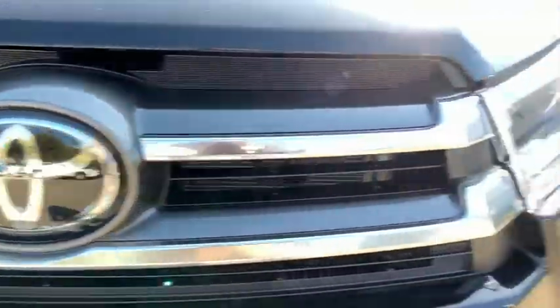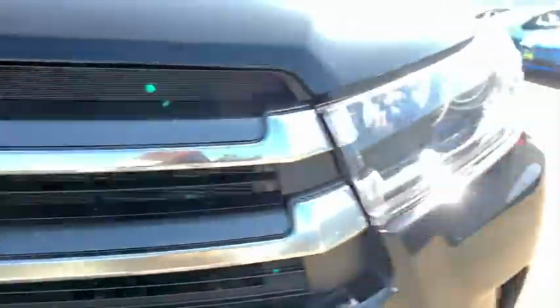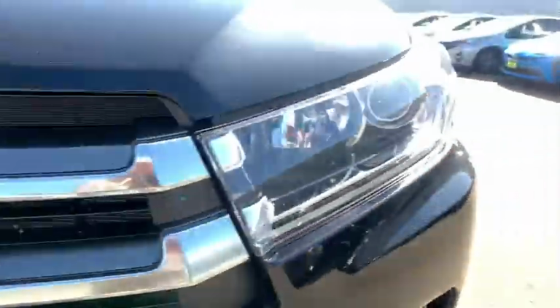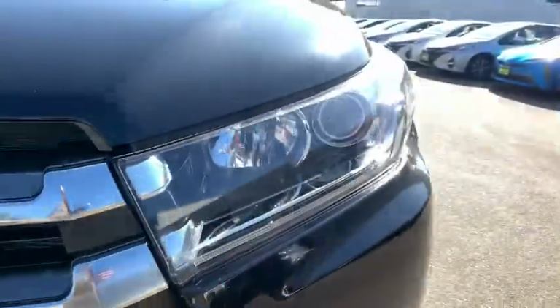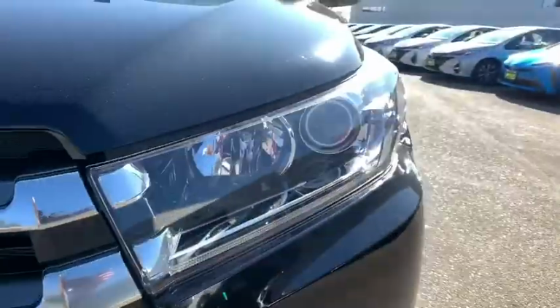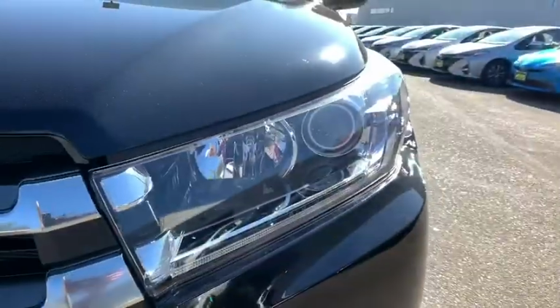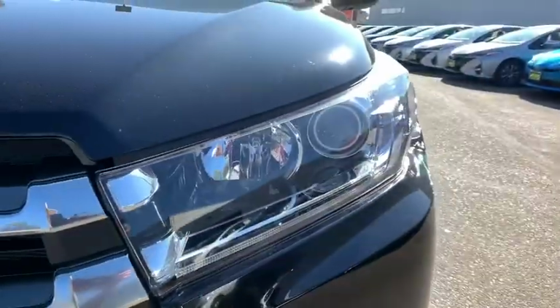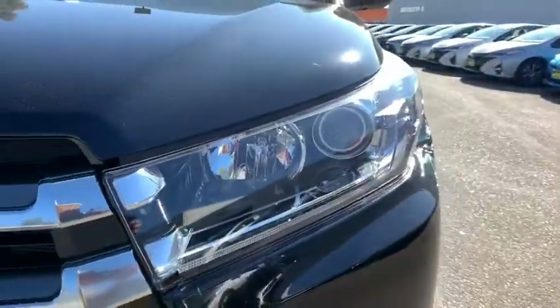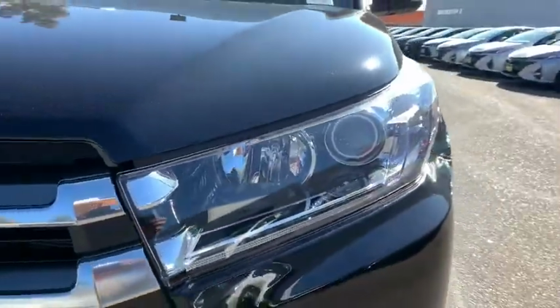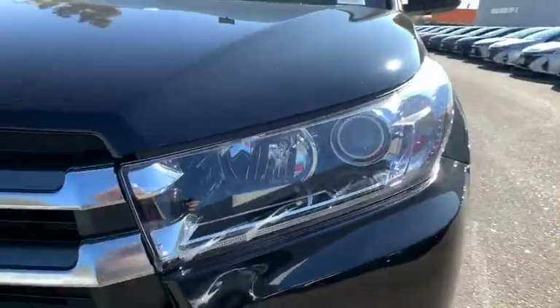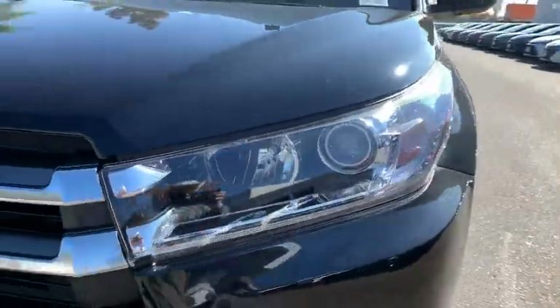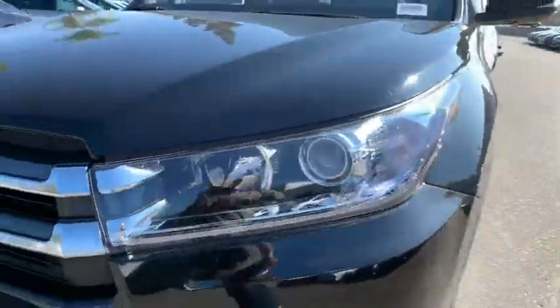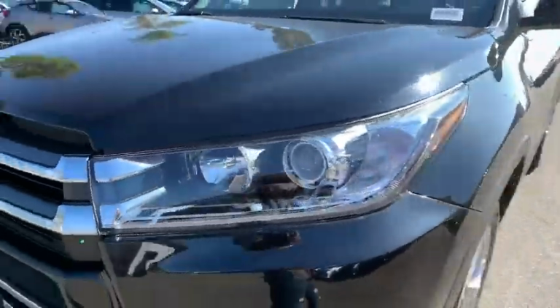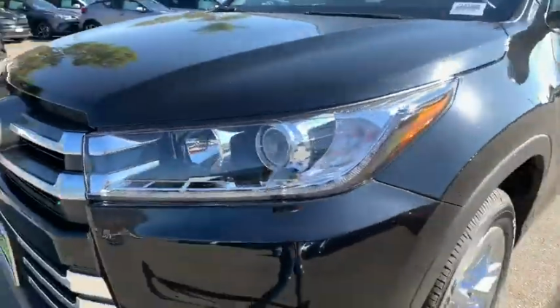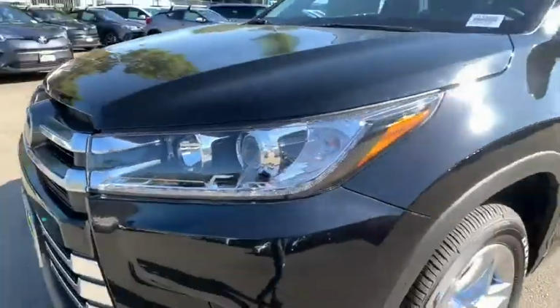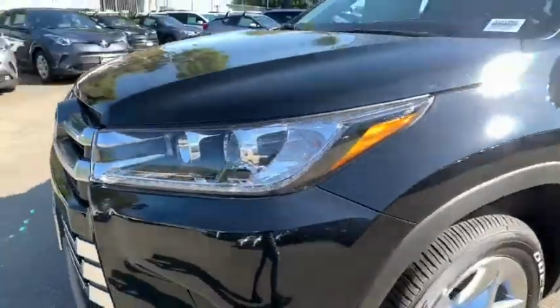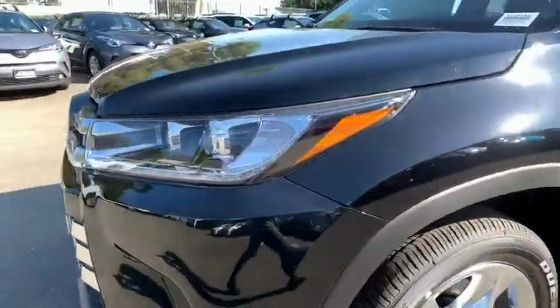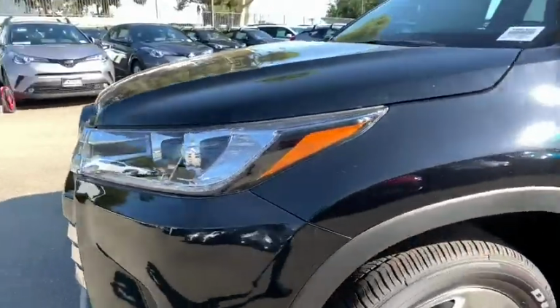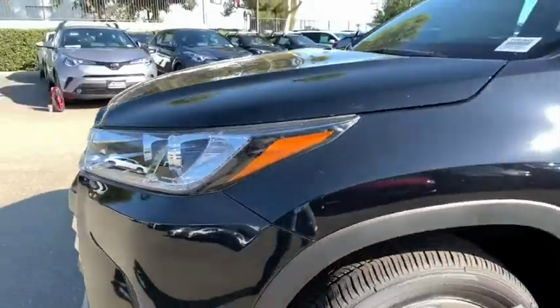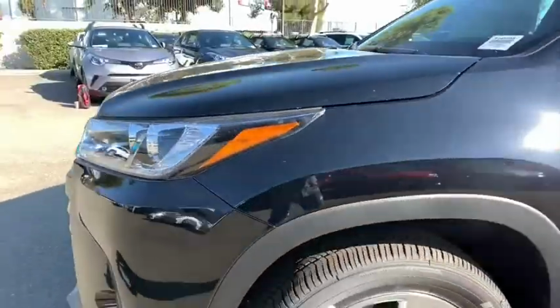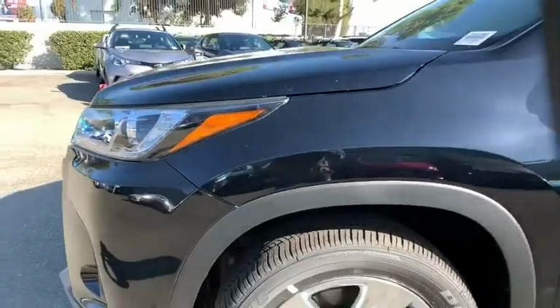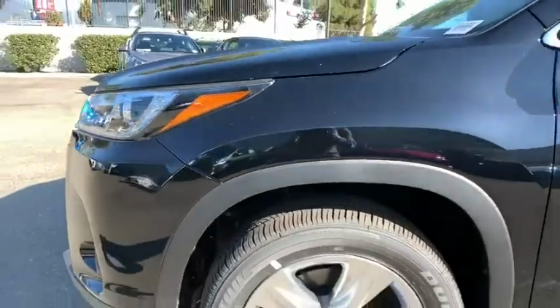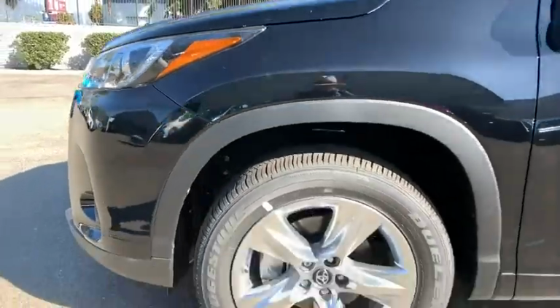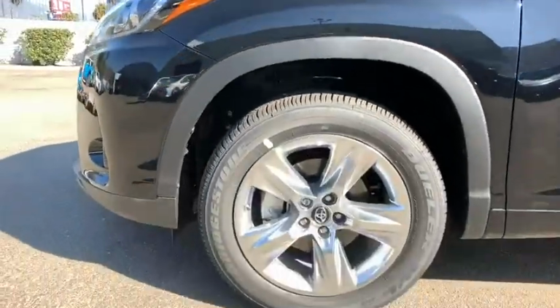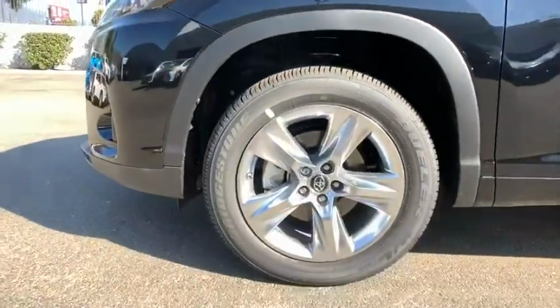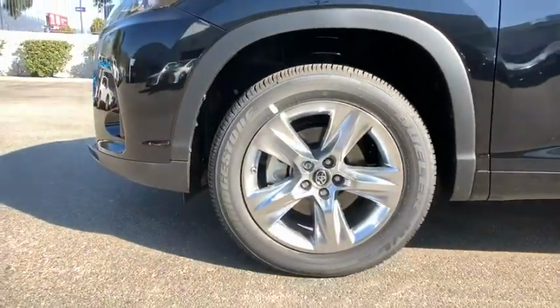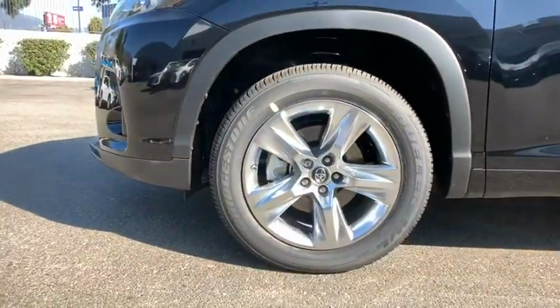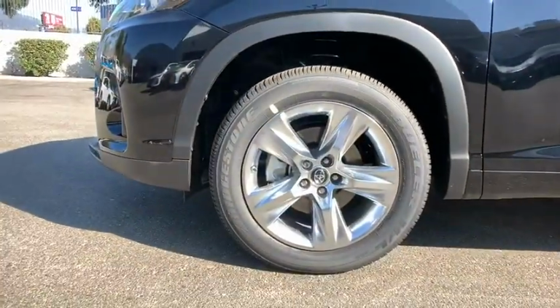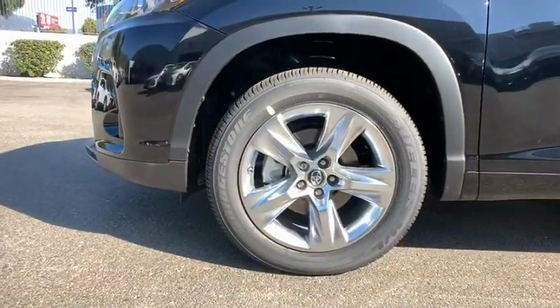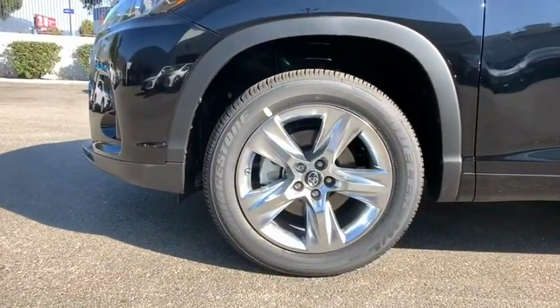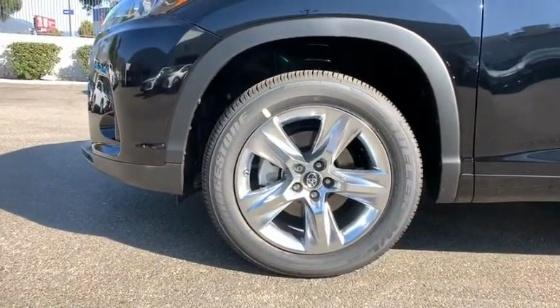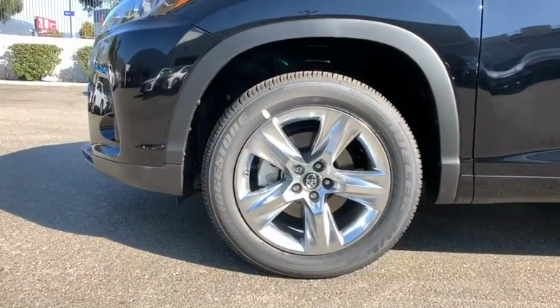Four wheel disc brakes. This isn't just a vehicle, it's an experience. So stop in for a test drive today.